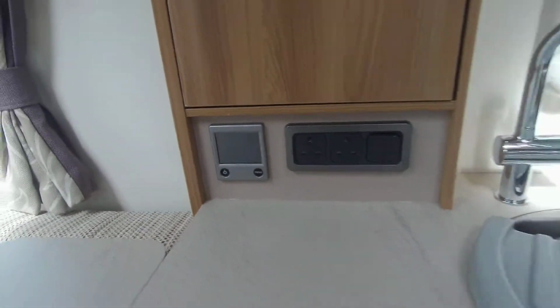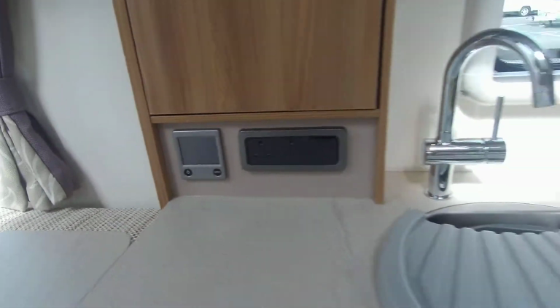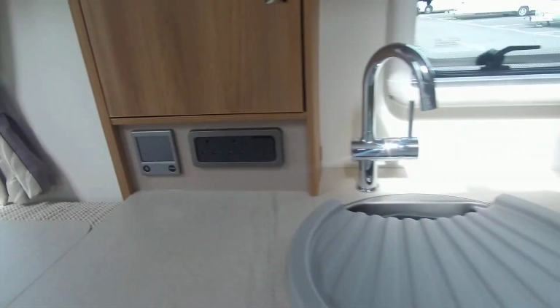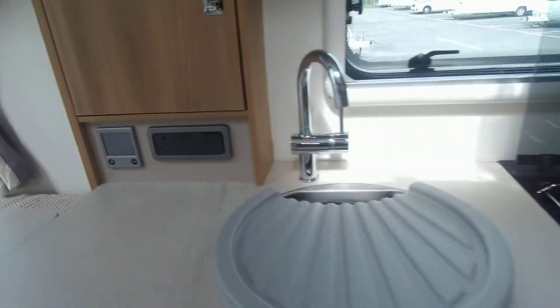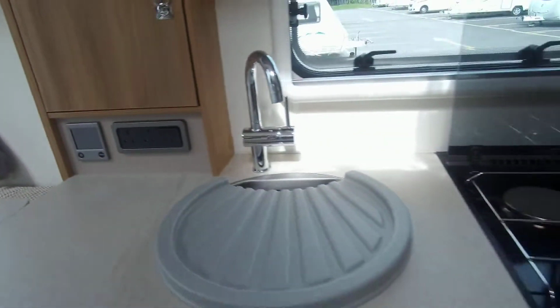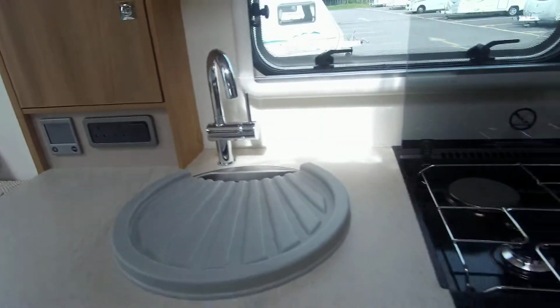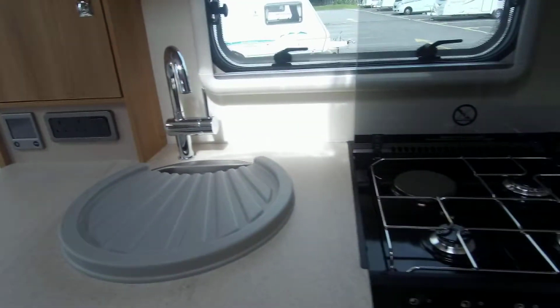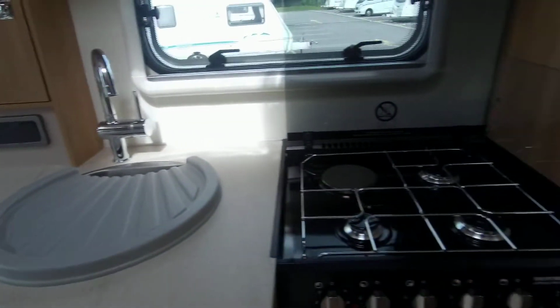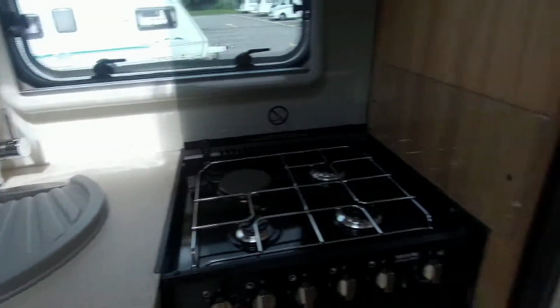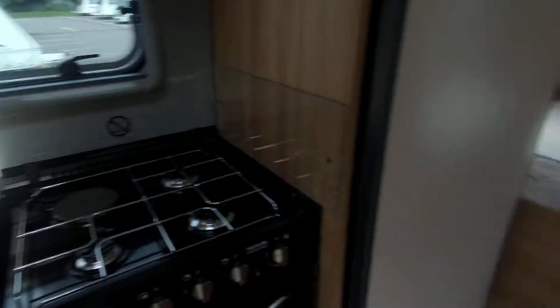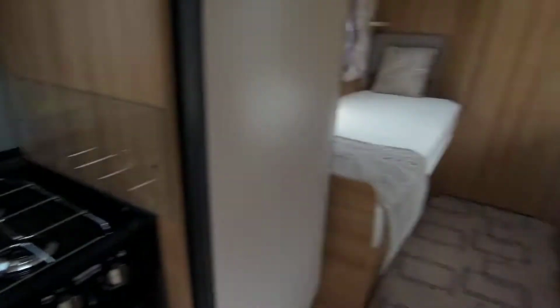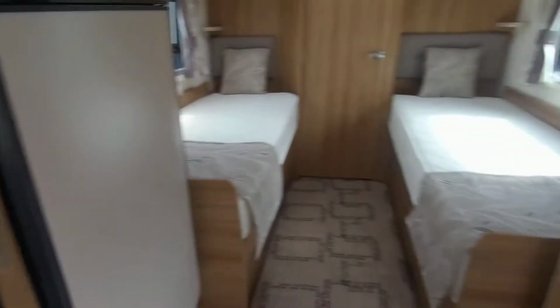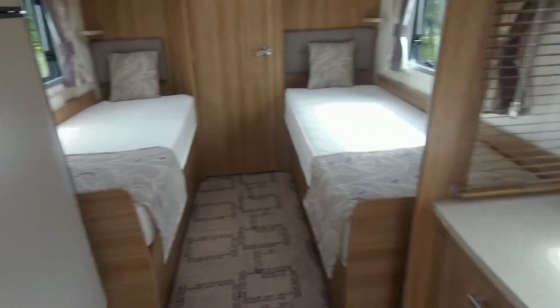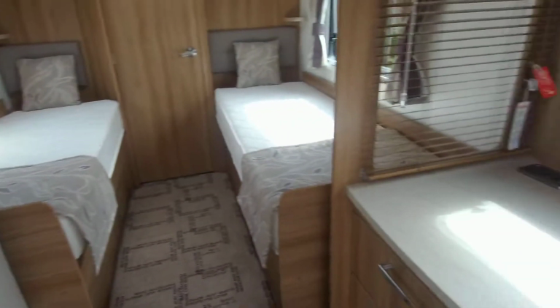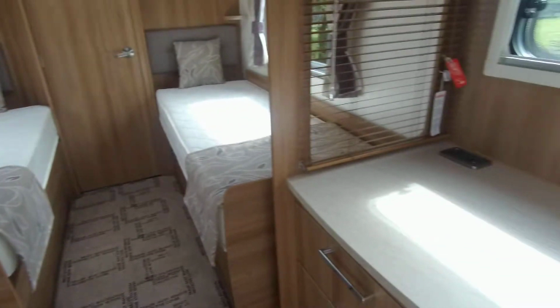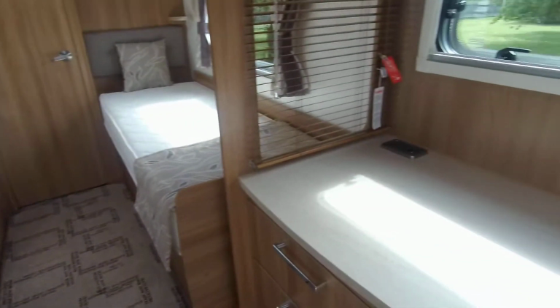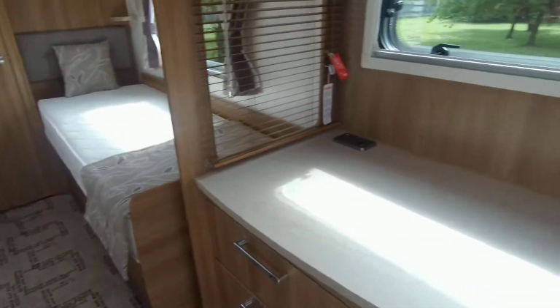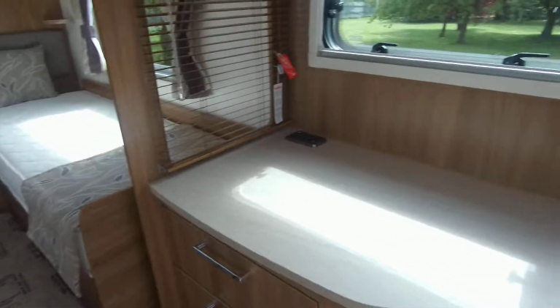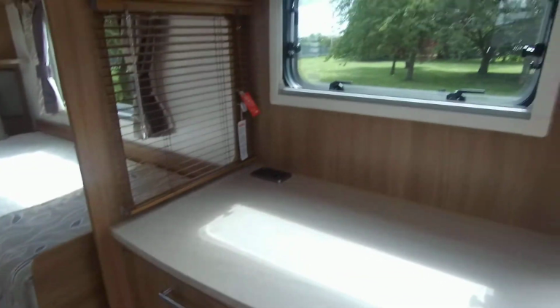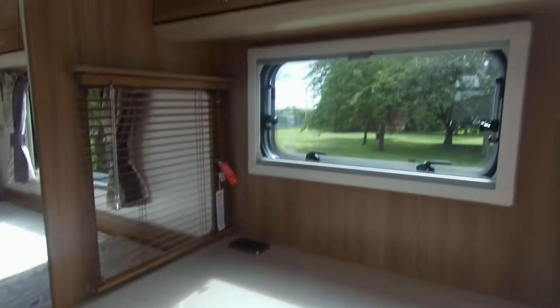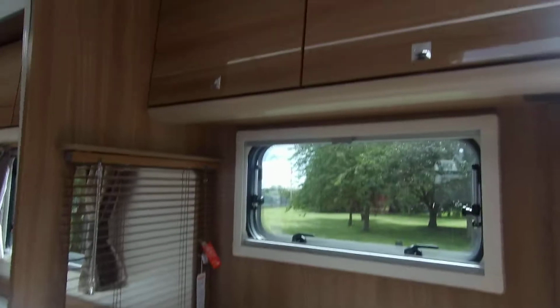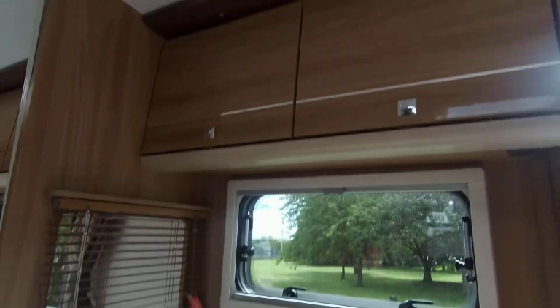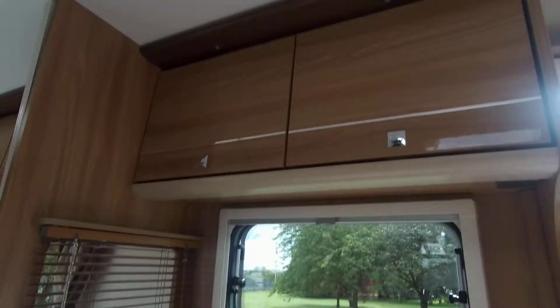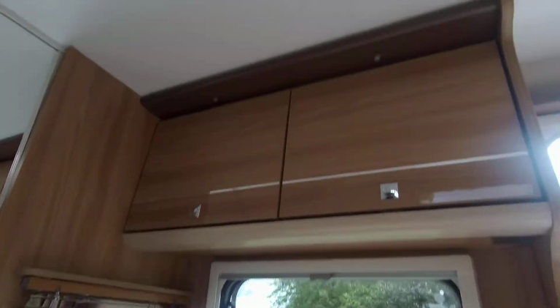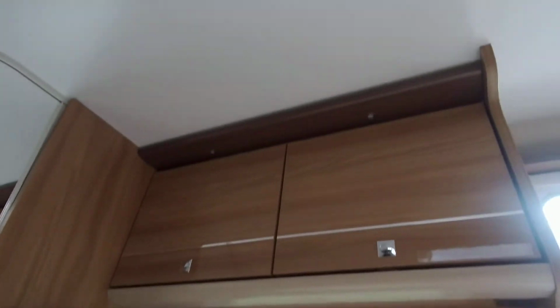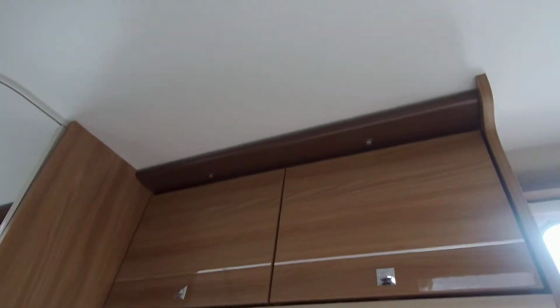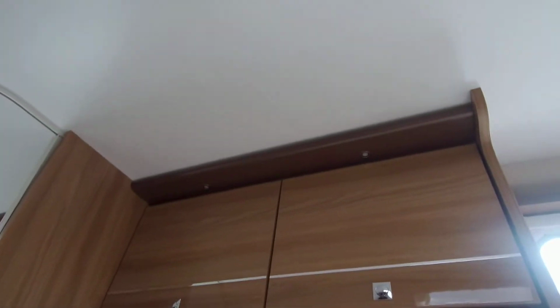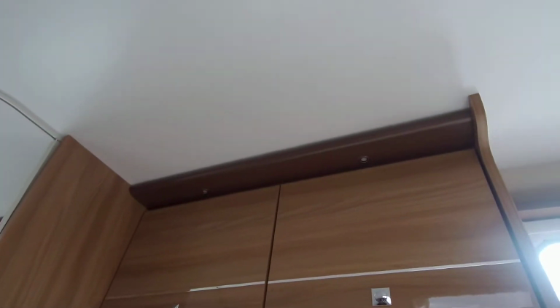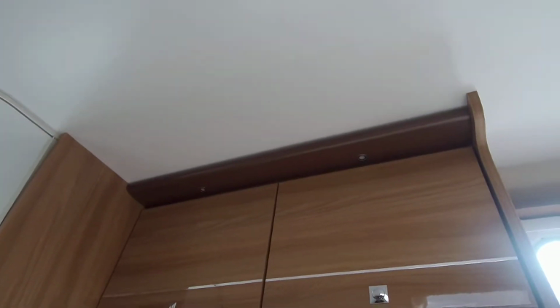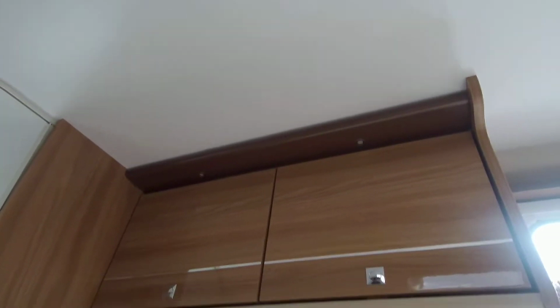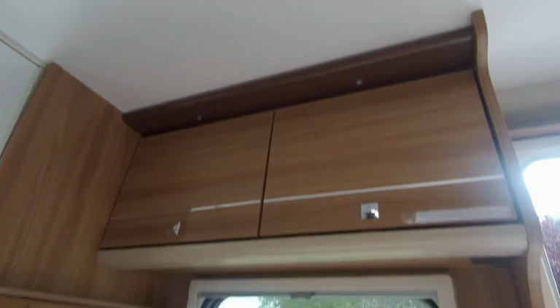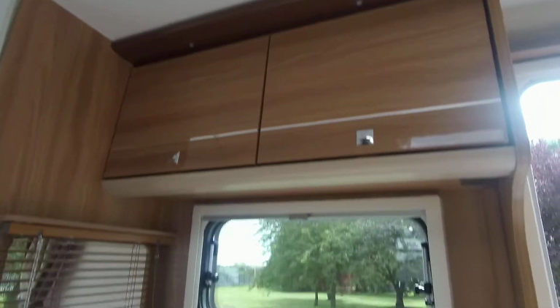On board you have the comfort of the Alde wet central heating, making this a caravan for all weathers.